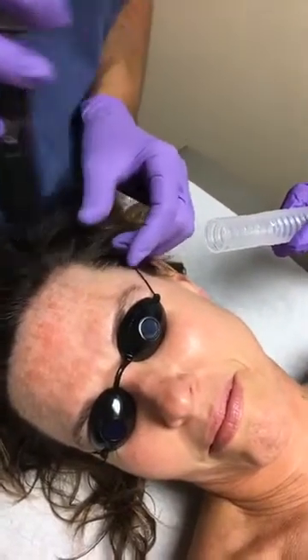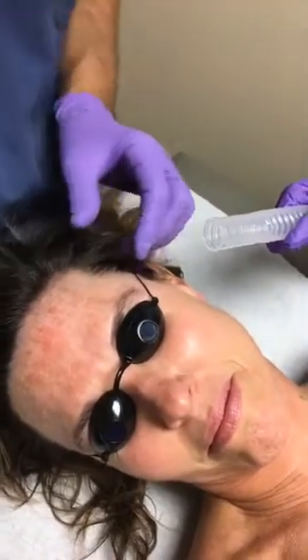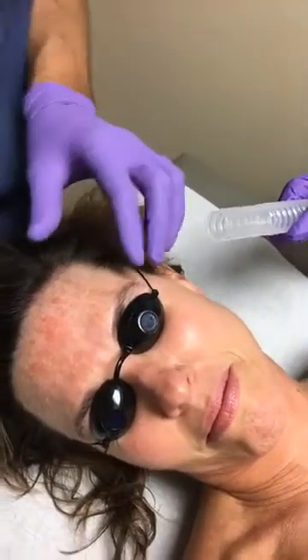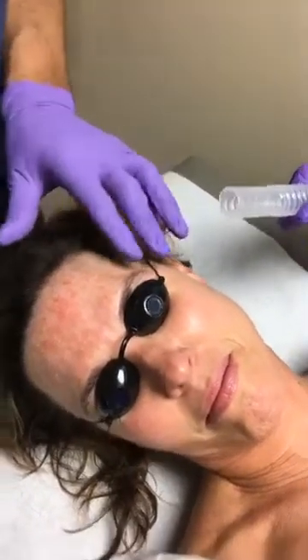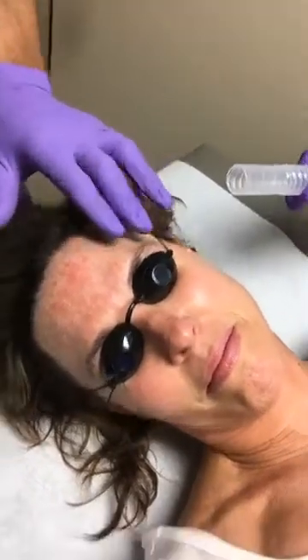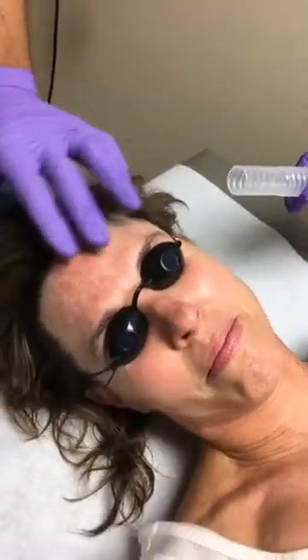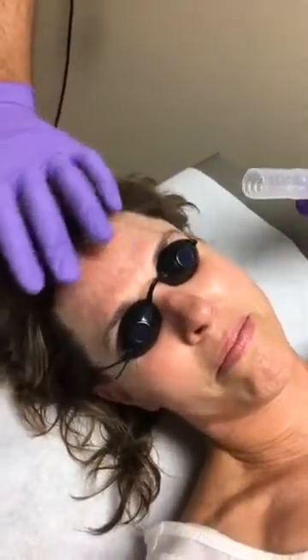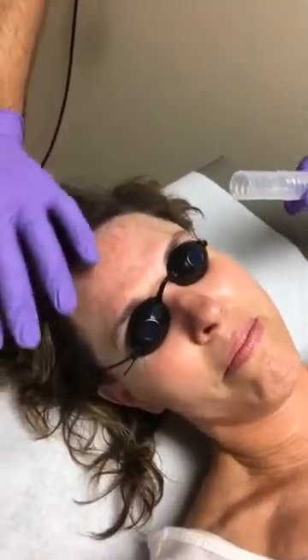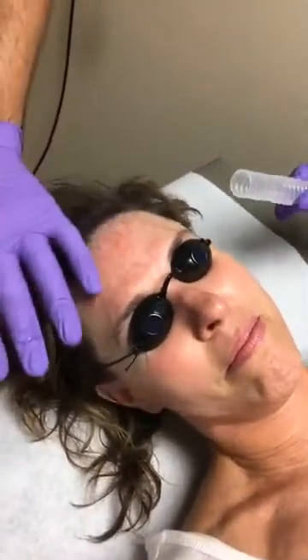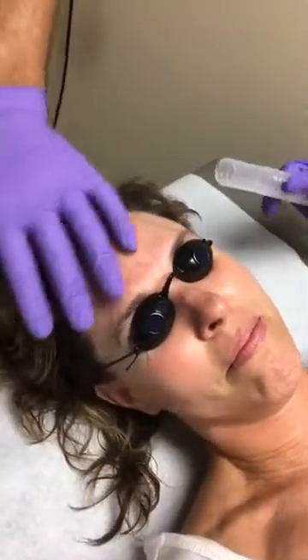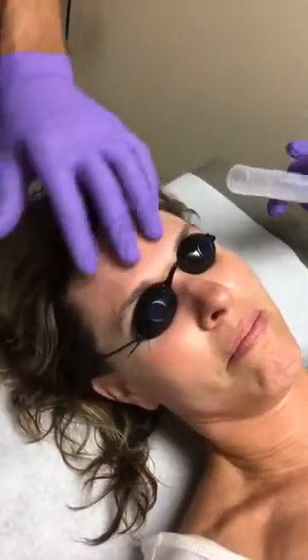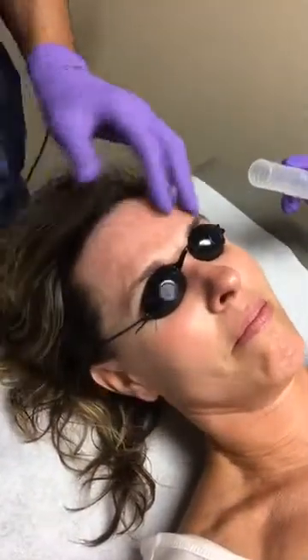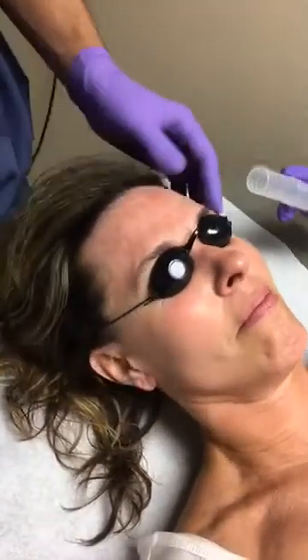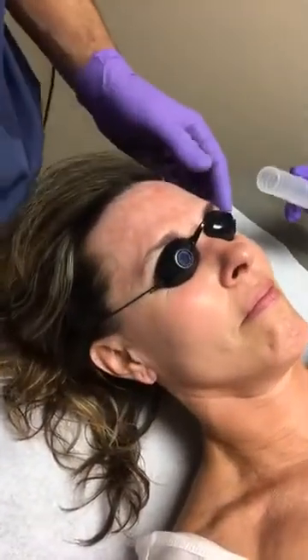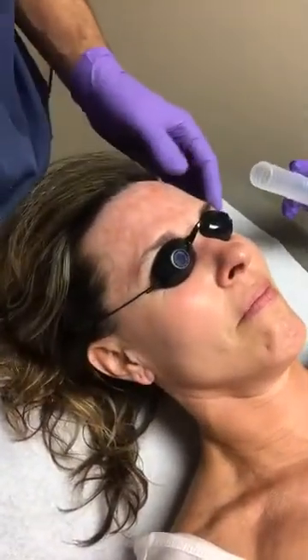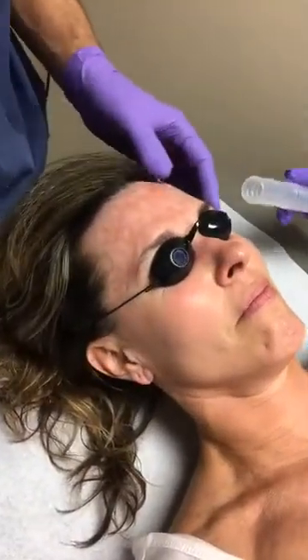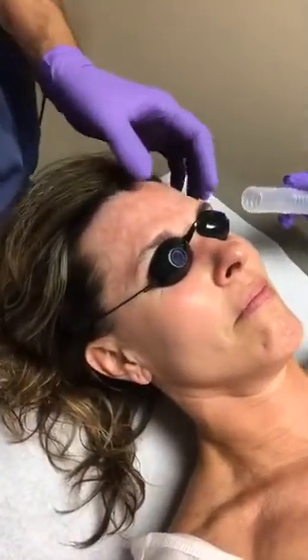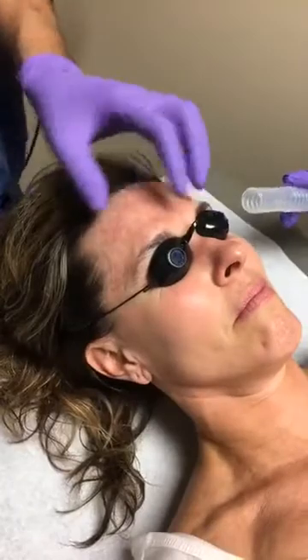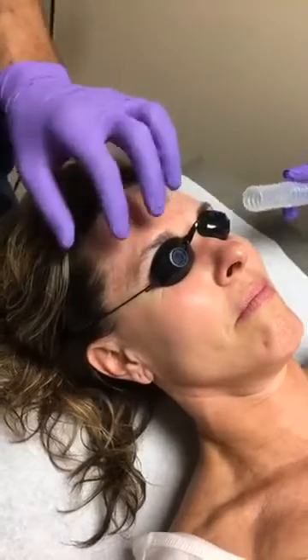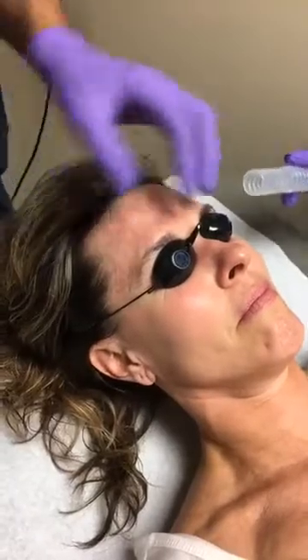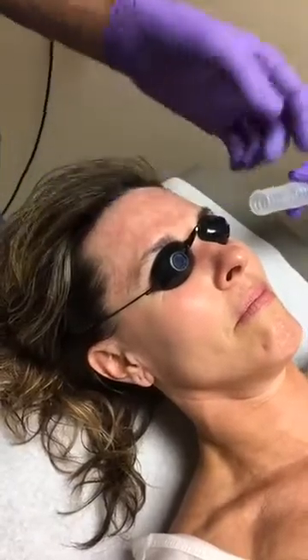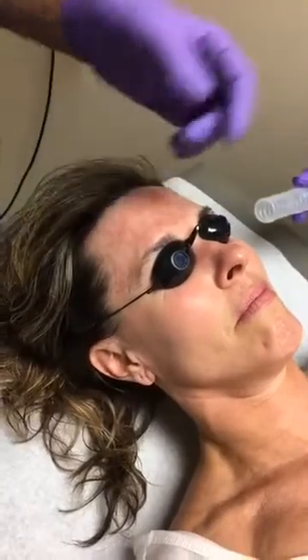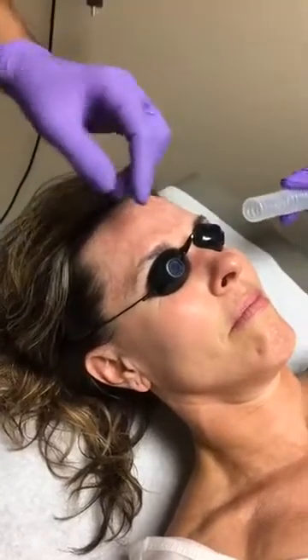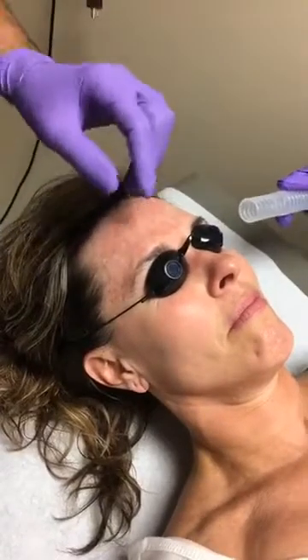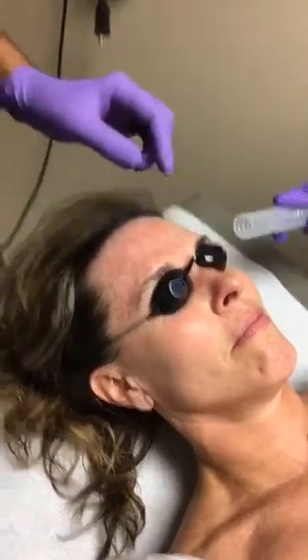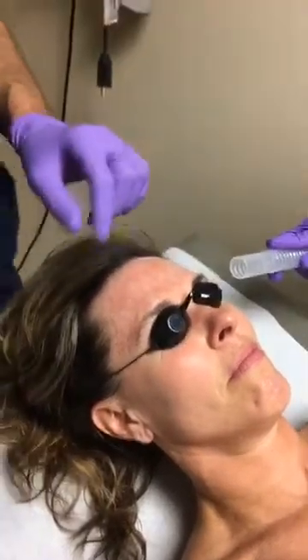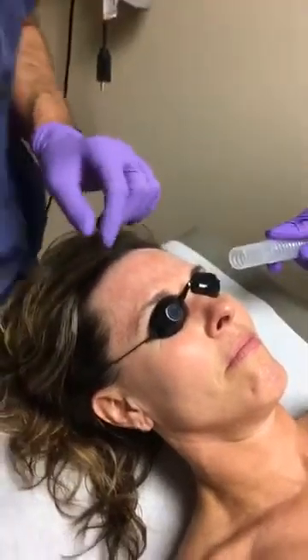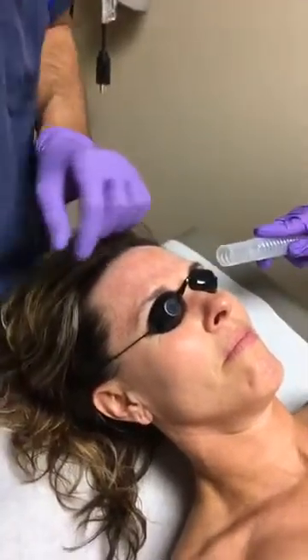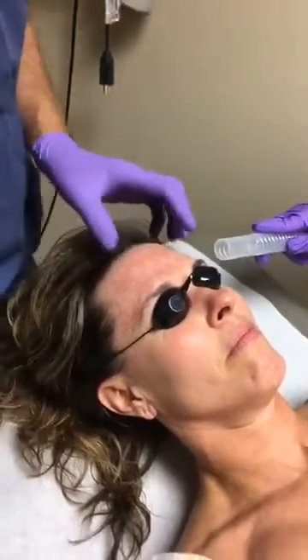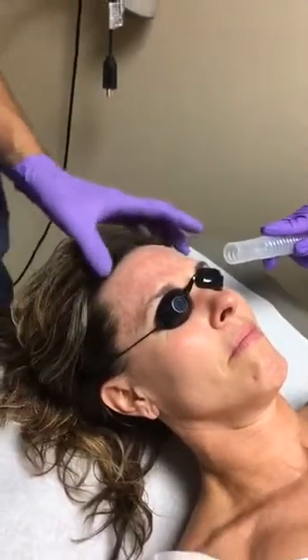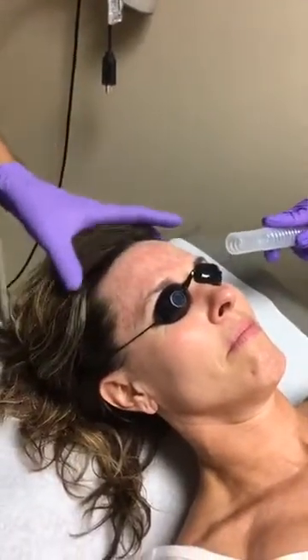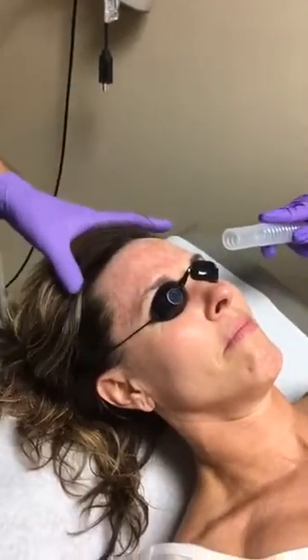This nice ring that we get over here across the board is what we want to see. That is going to take sun damage, fine lines, and wrinkles off.